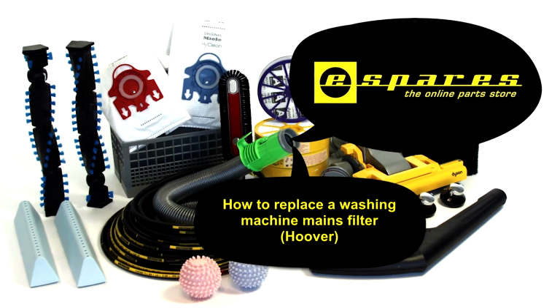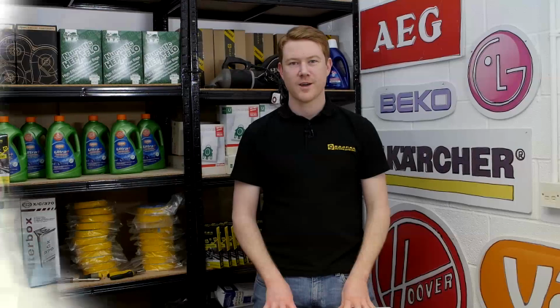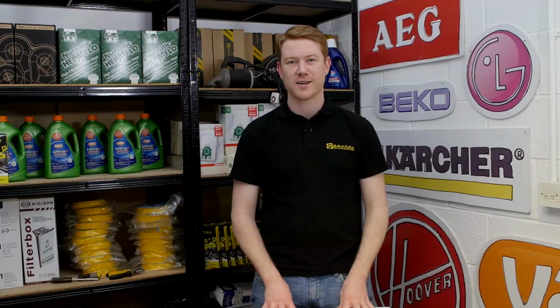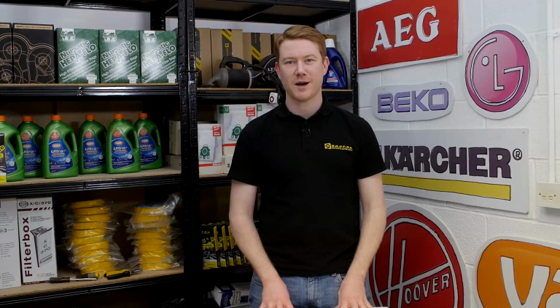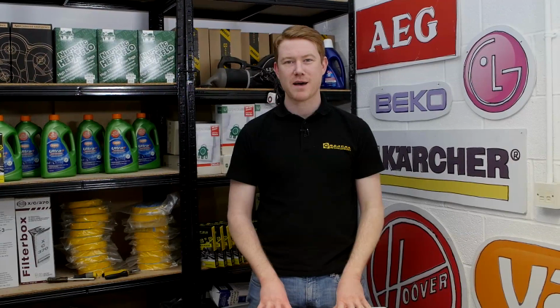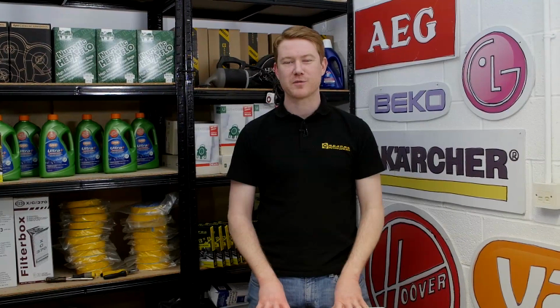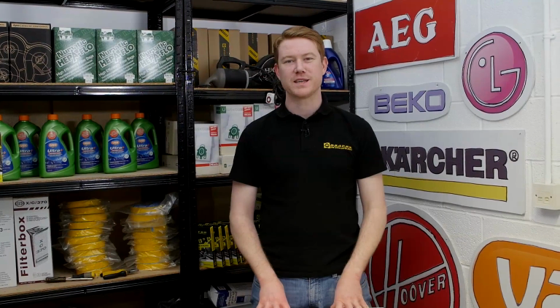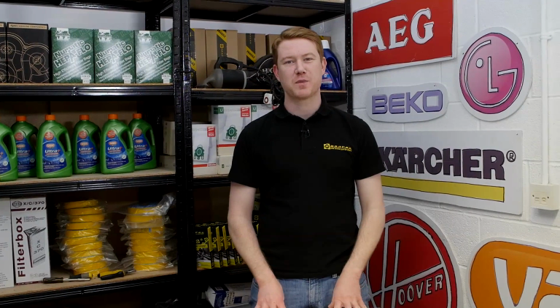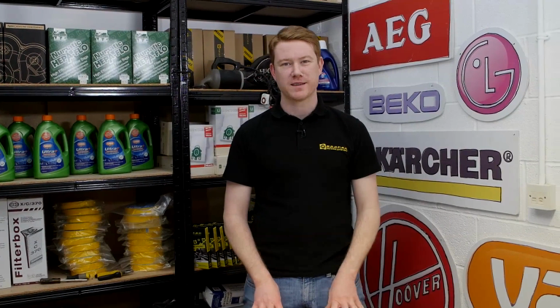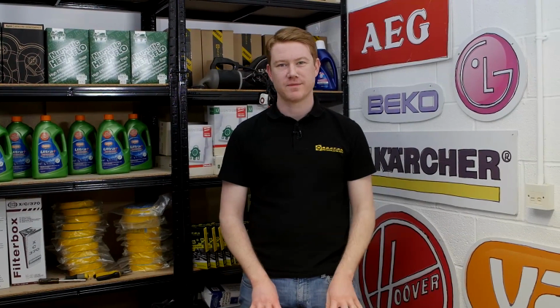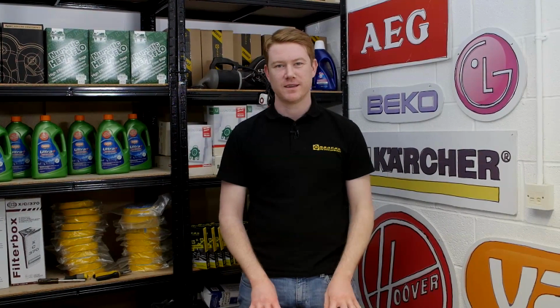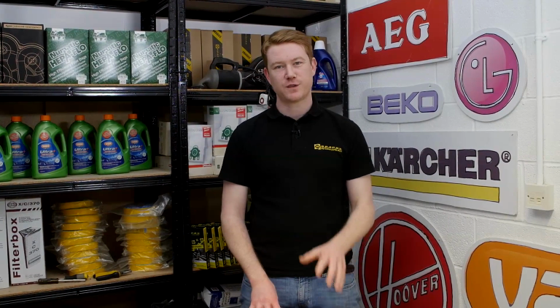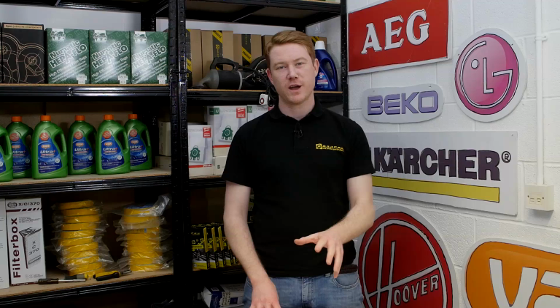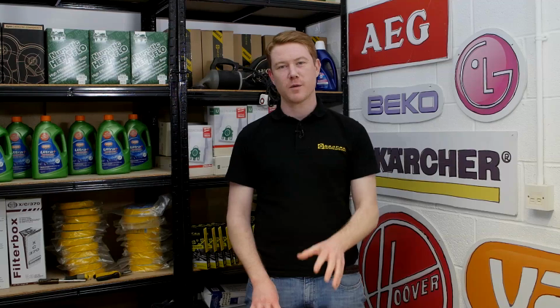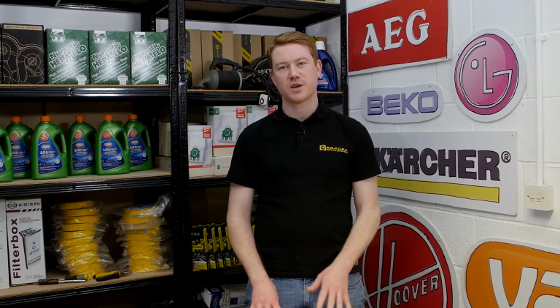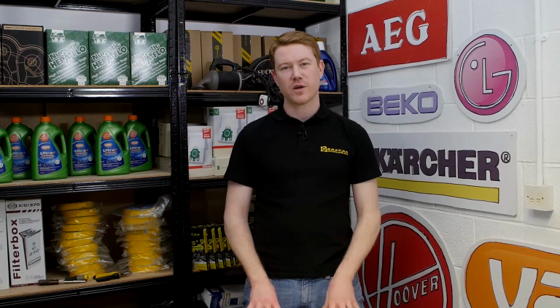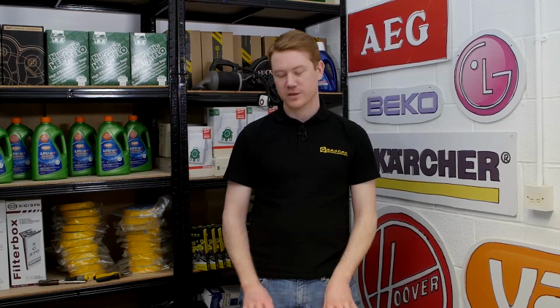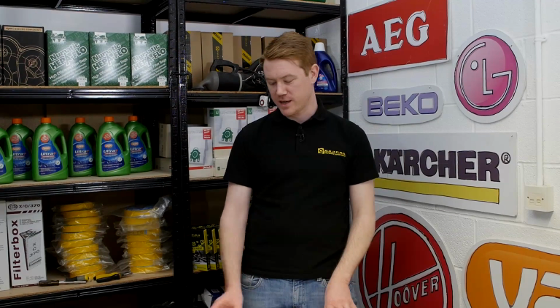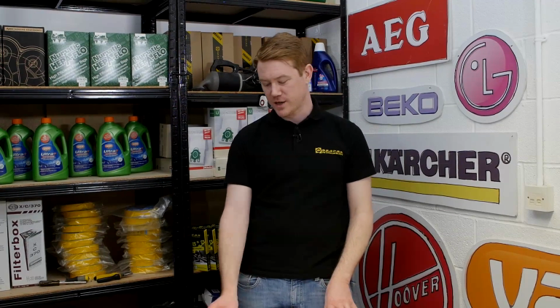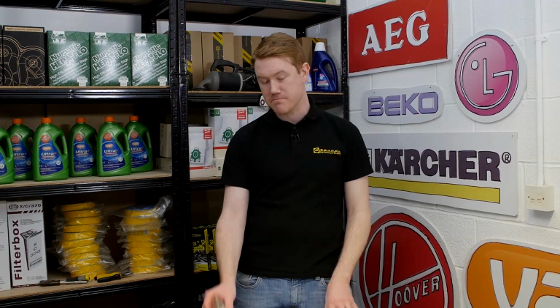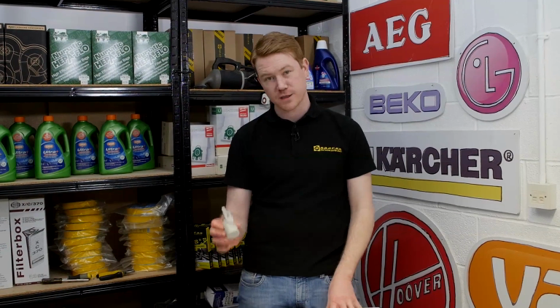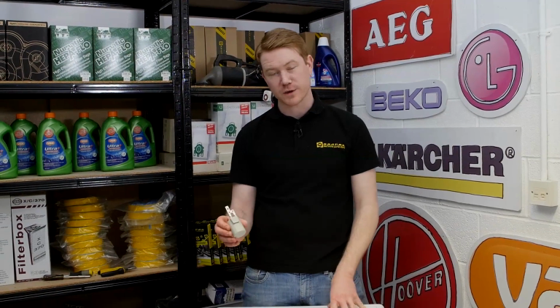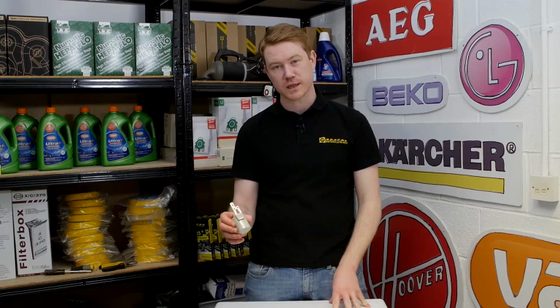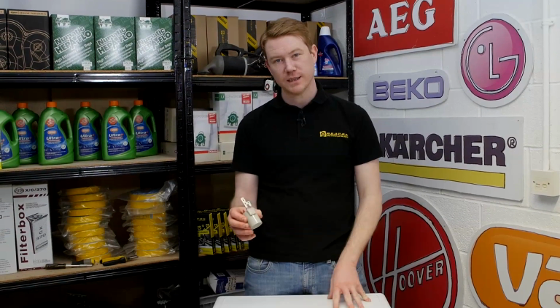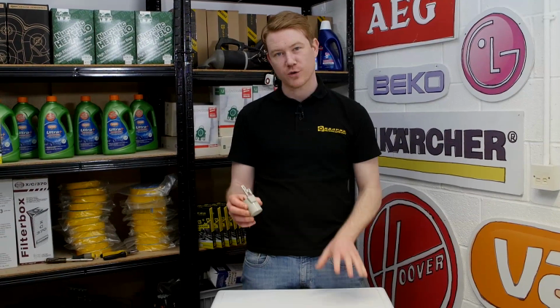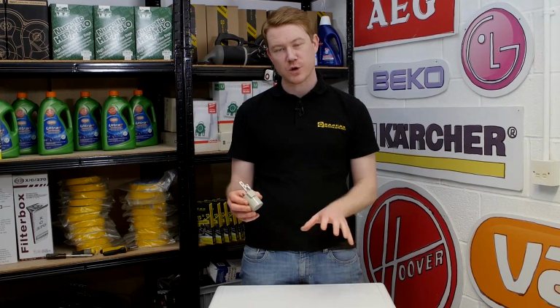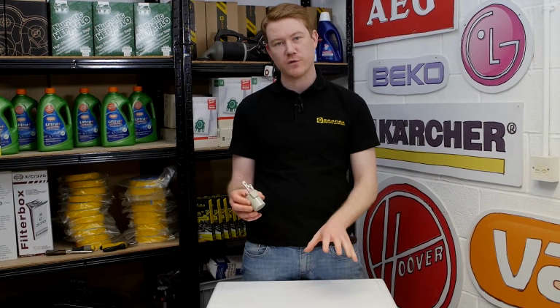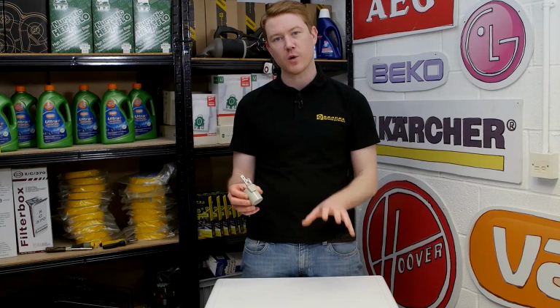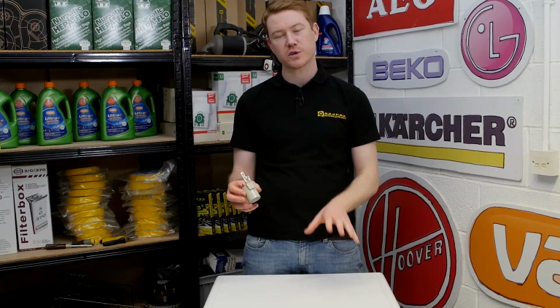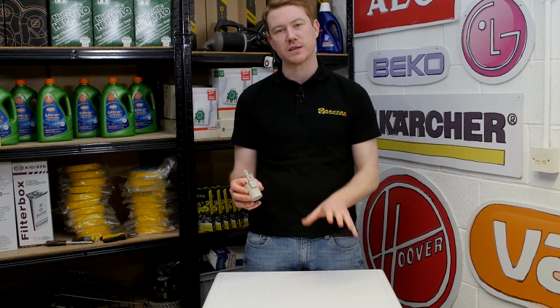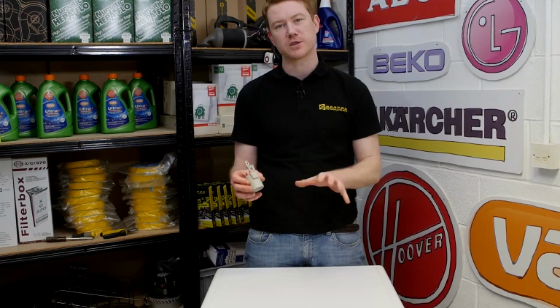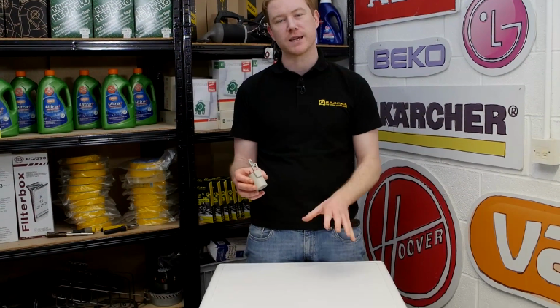Hi, I'm Matt from eSpares. In this video I'll be showing you how to change a mains filter on this Hoover washing machine.